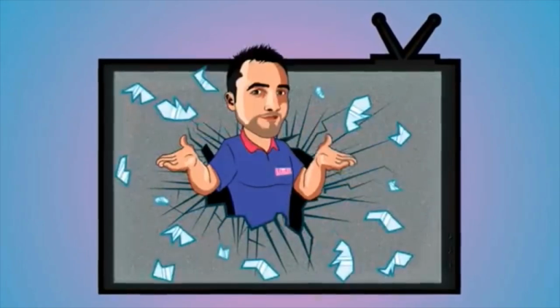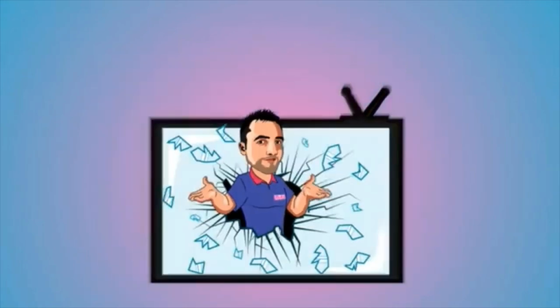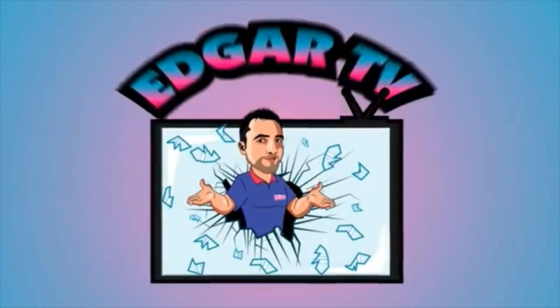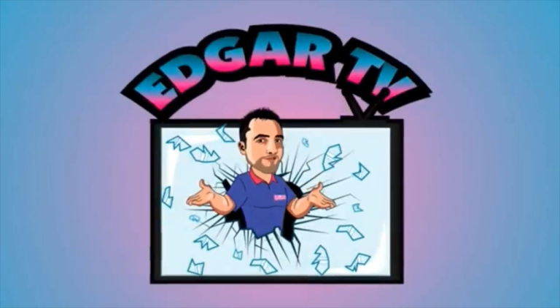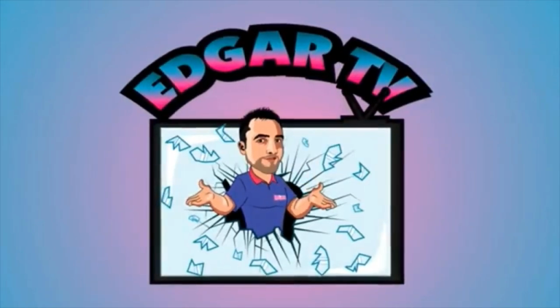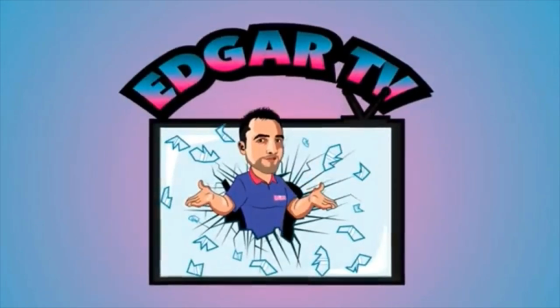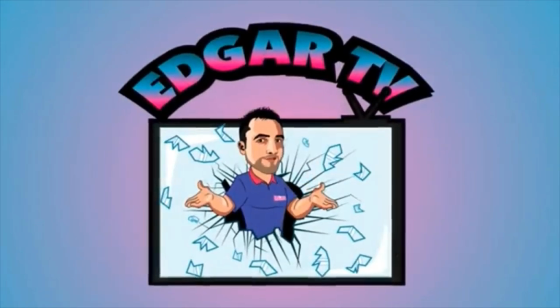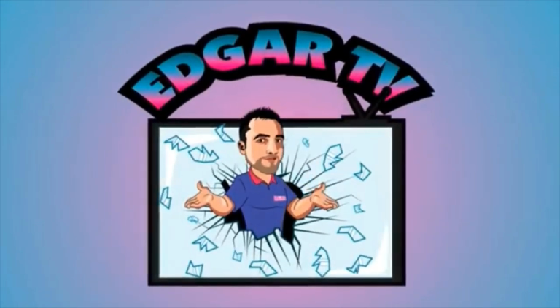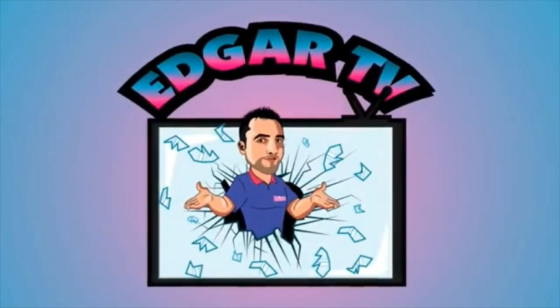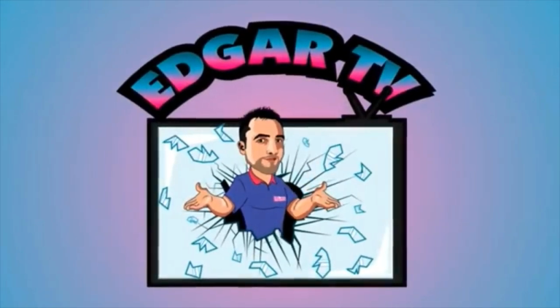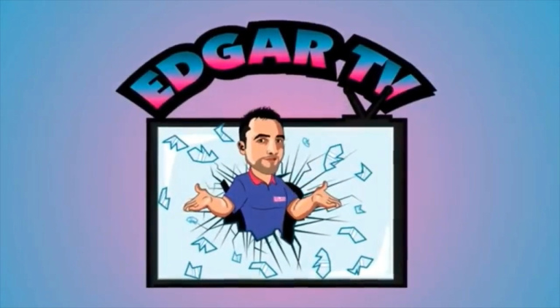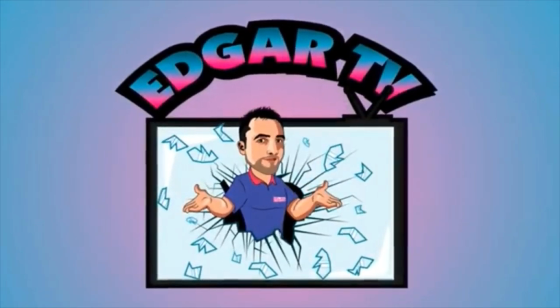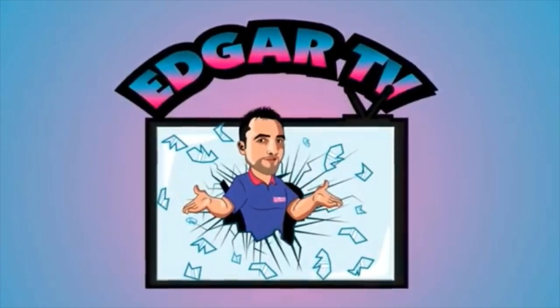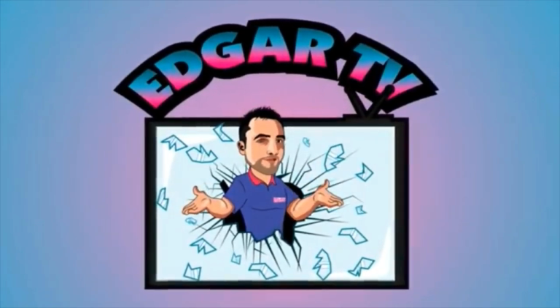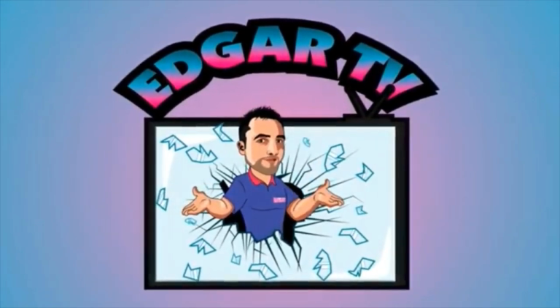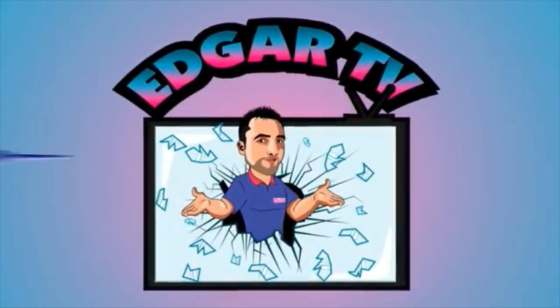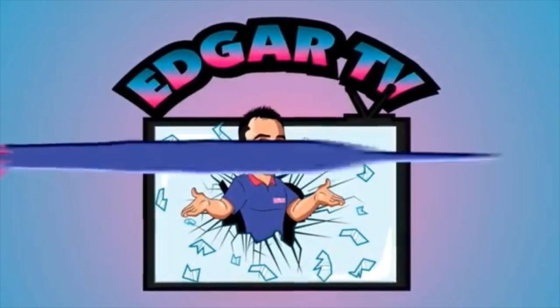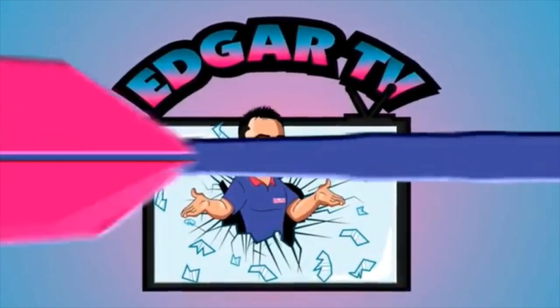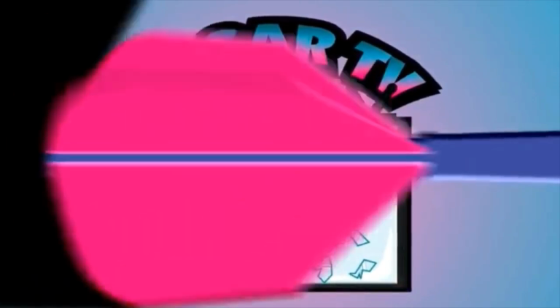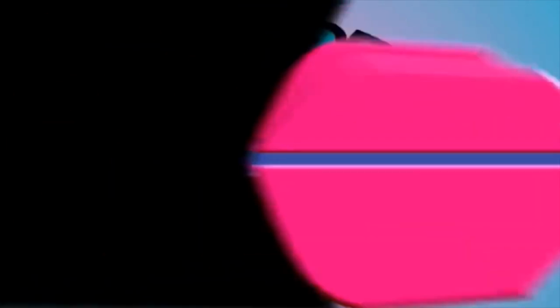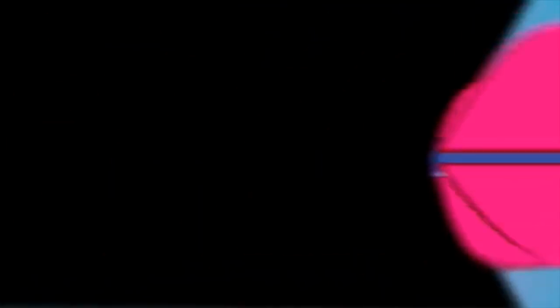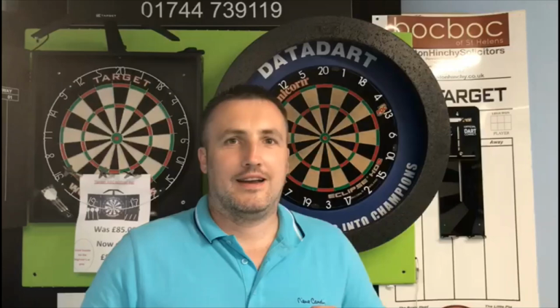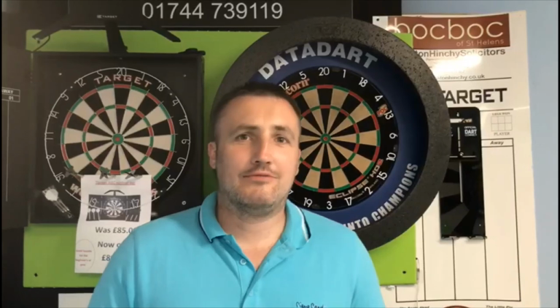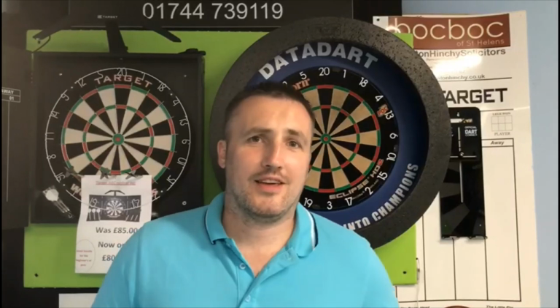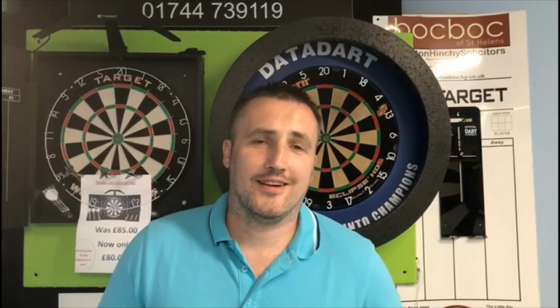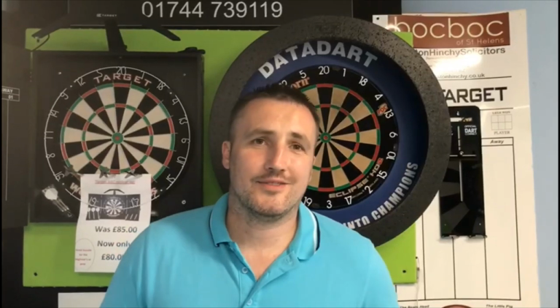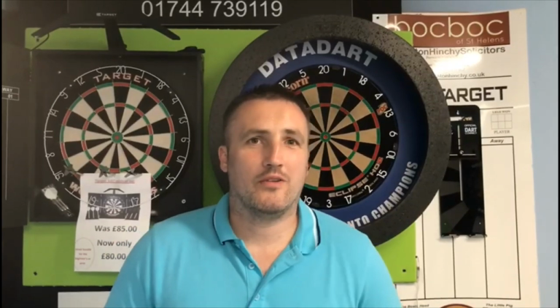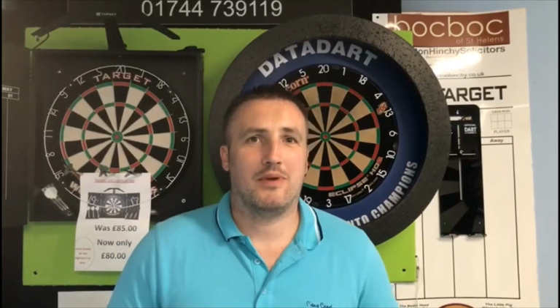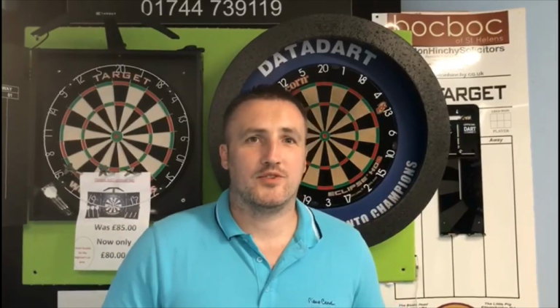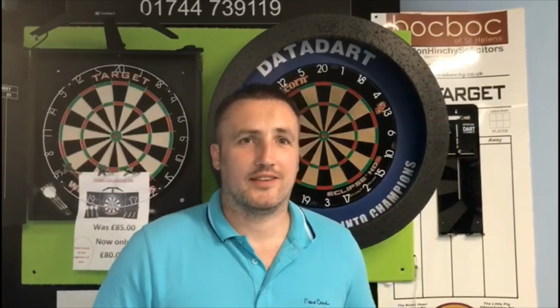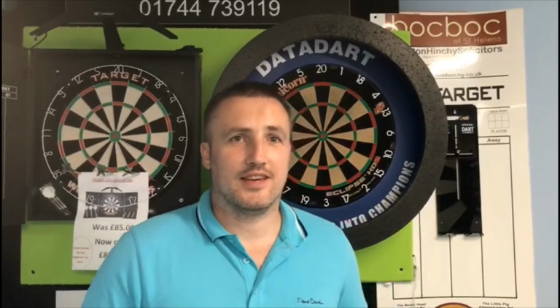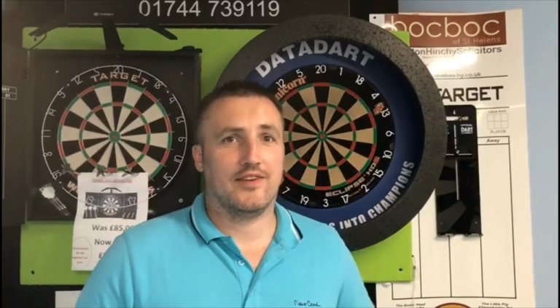Edgar TV! Howdy there guys and welcome back to Edgar TV.